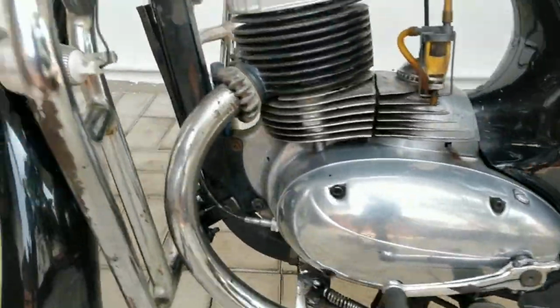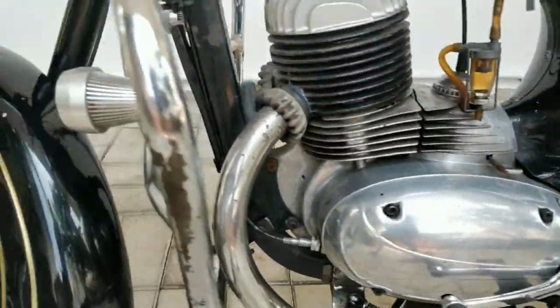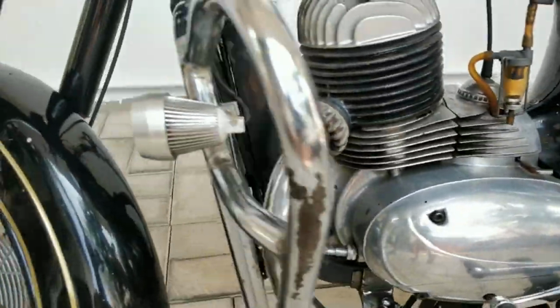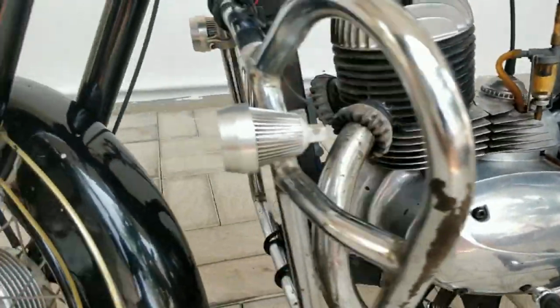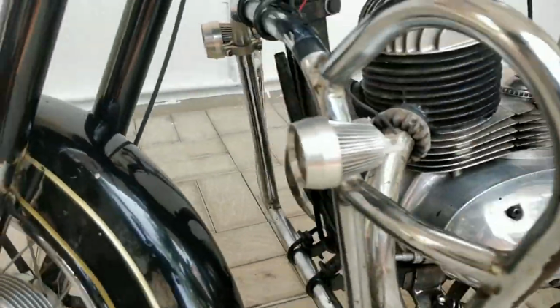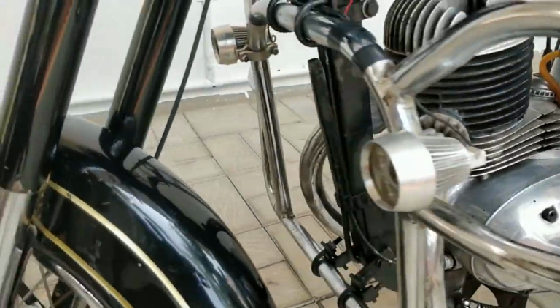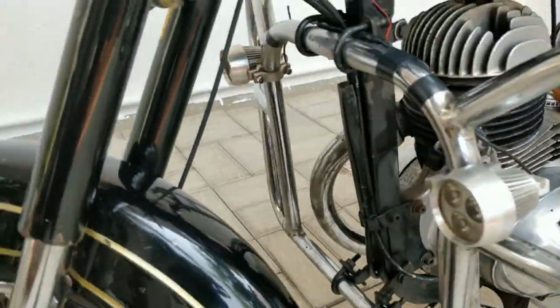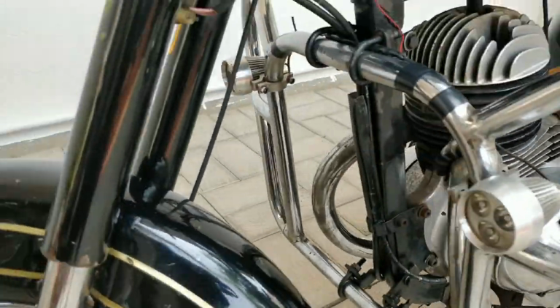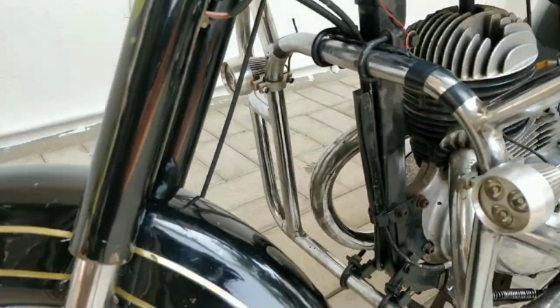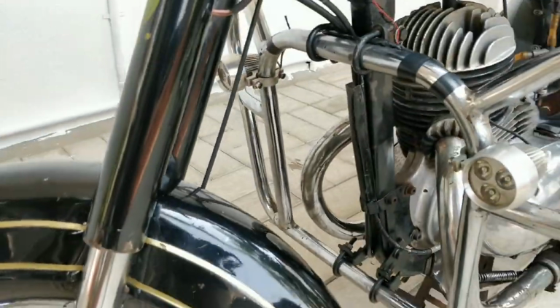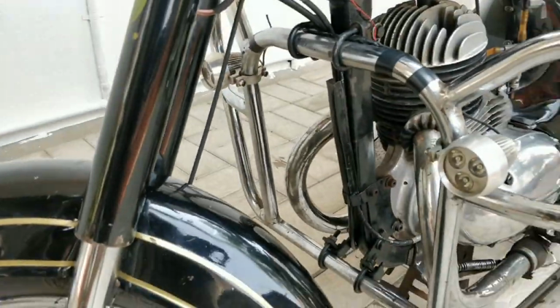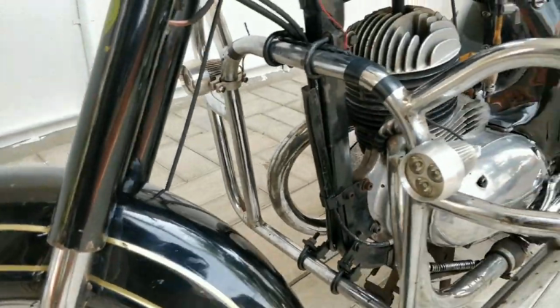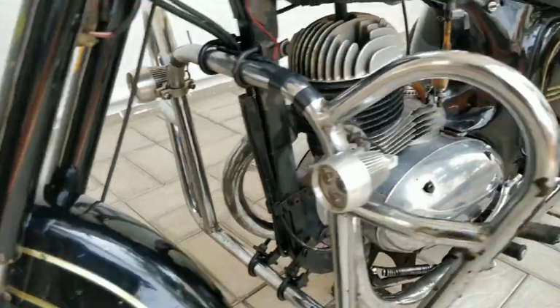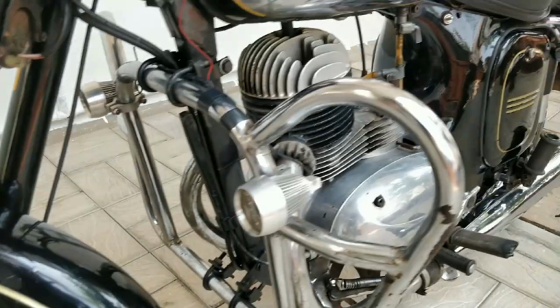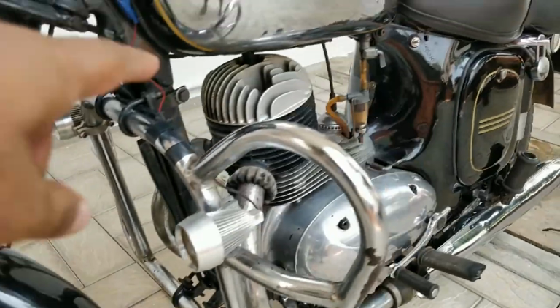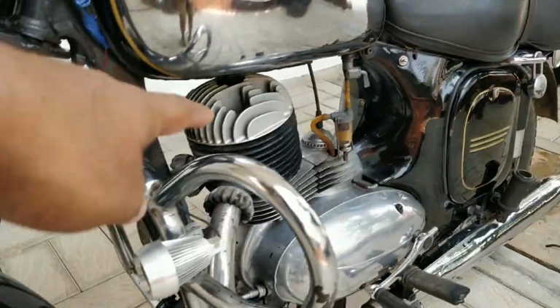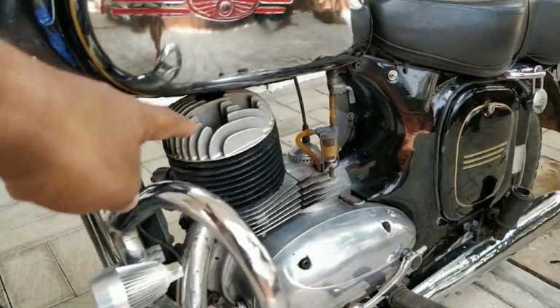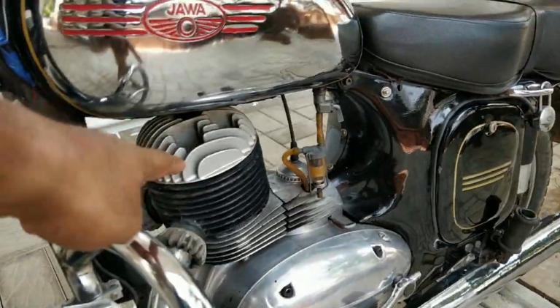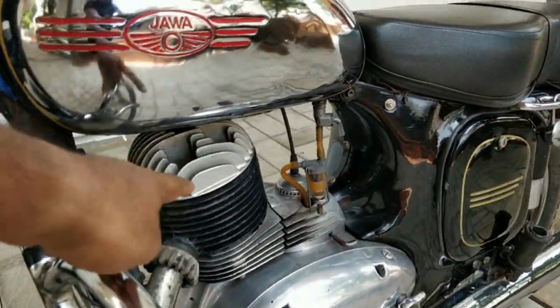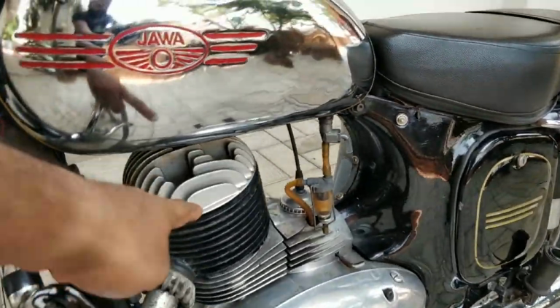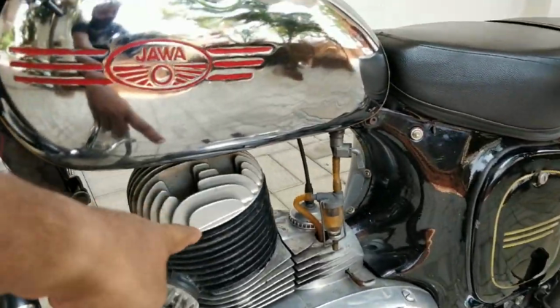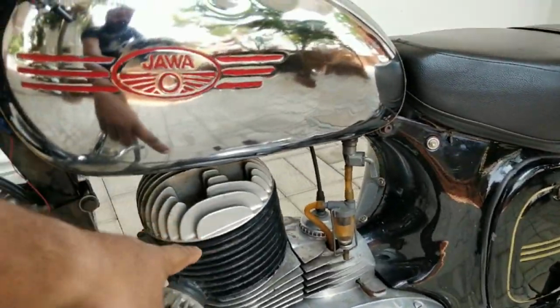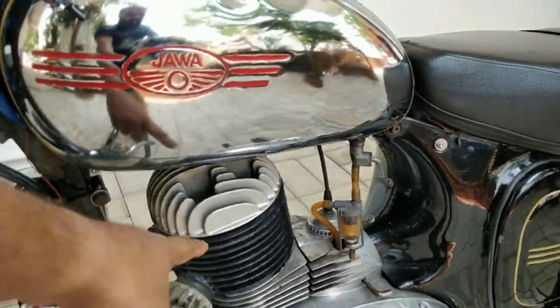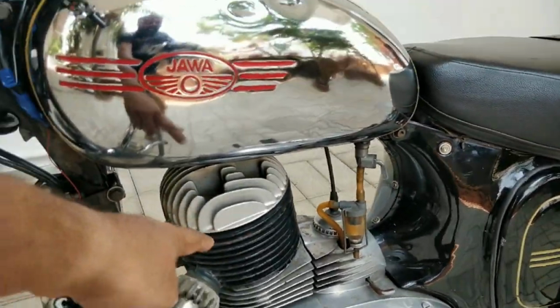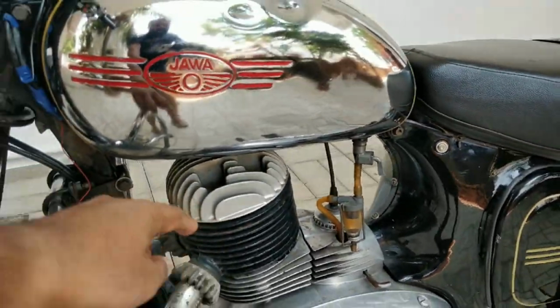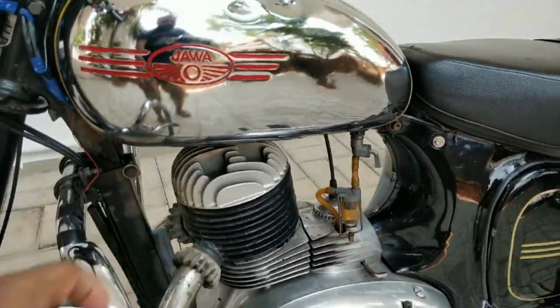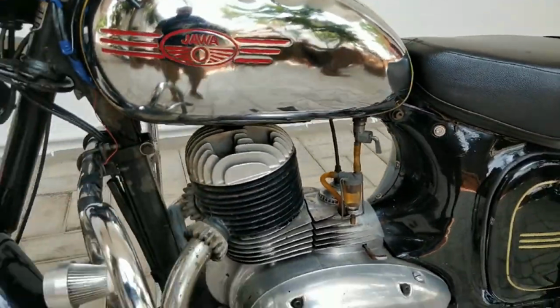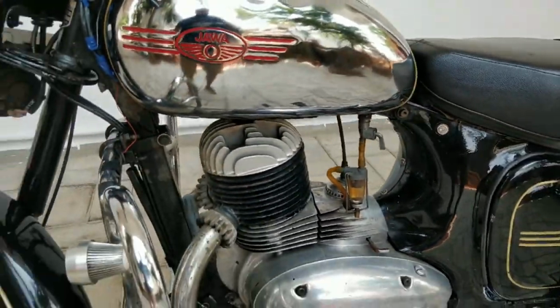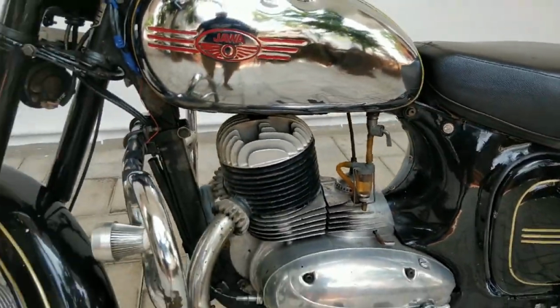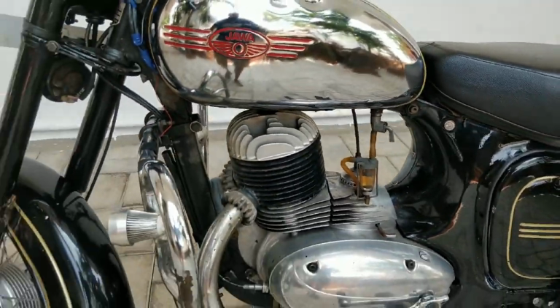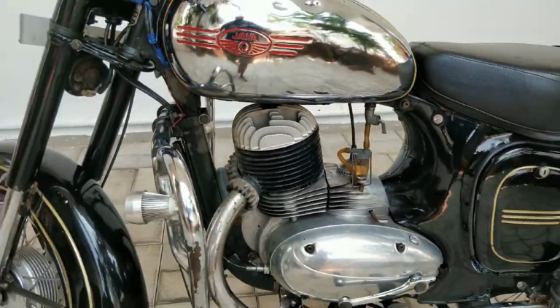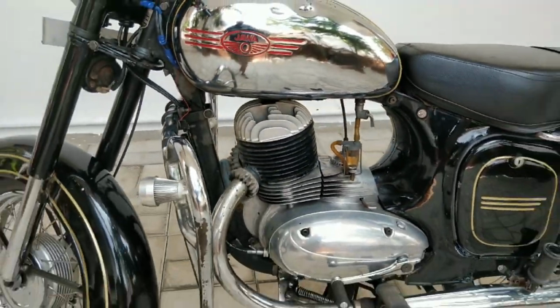This is a 250cc motorcycle powered with 12 horsepower.